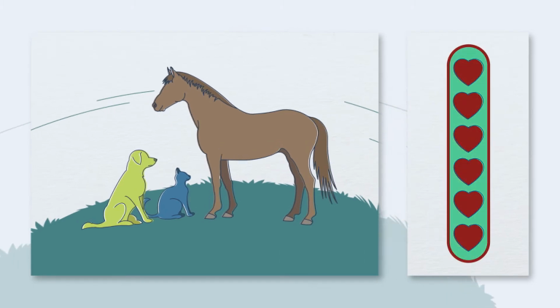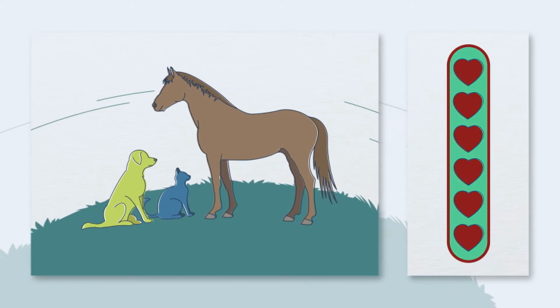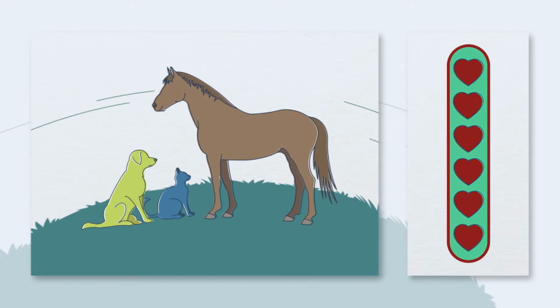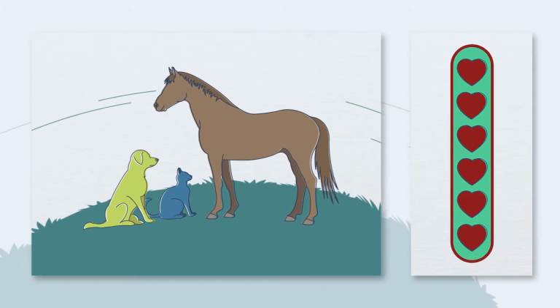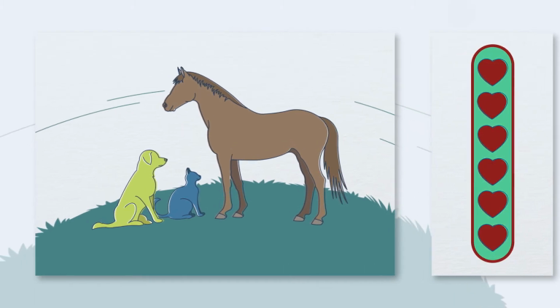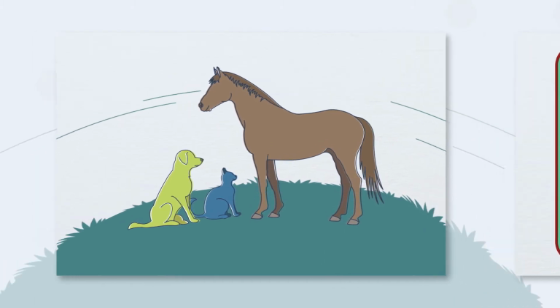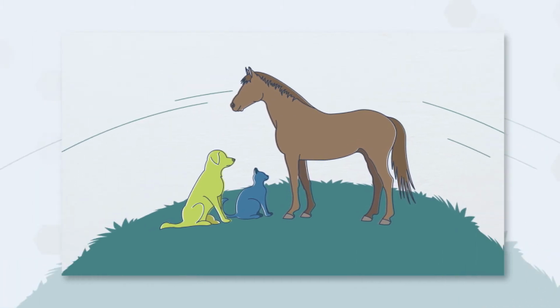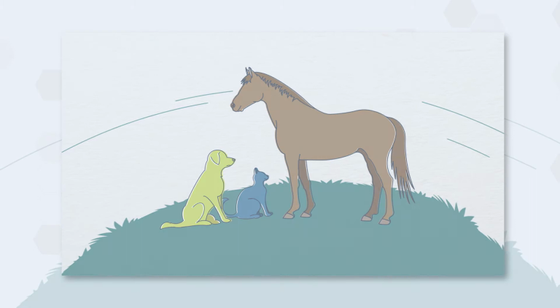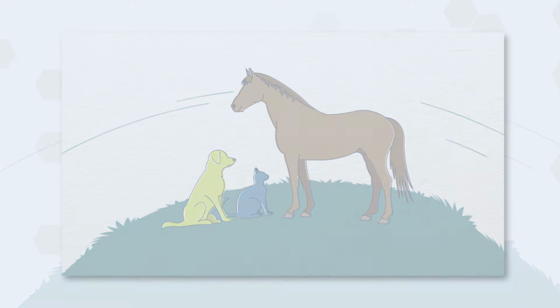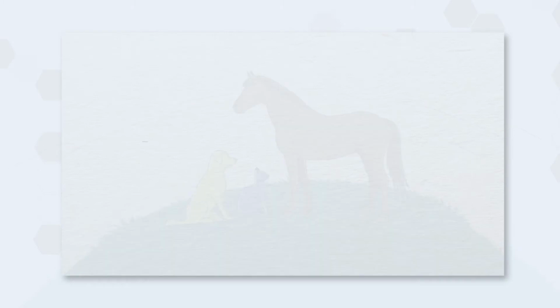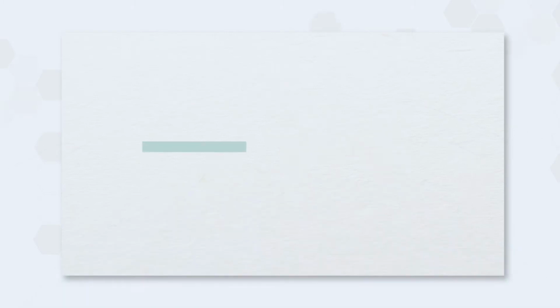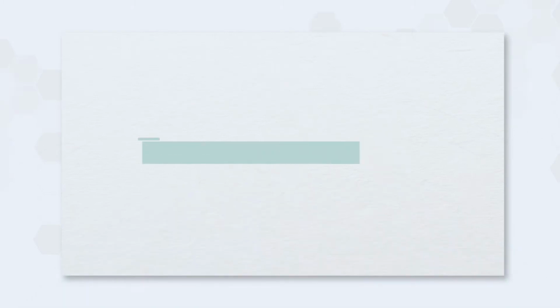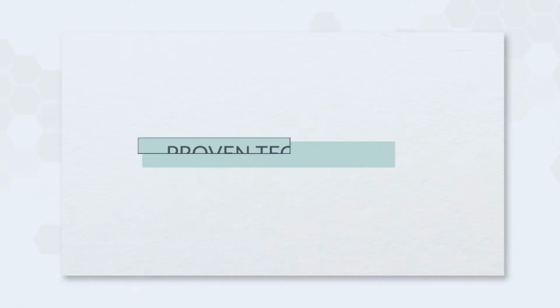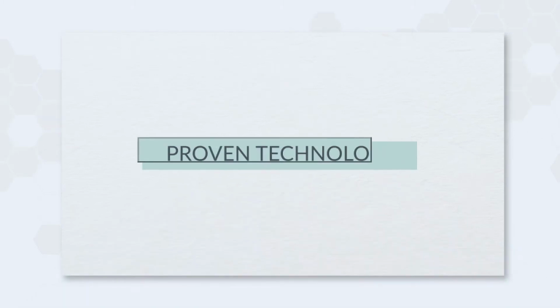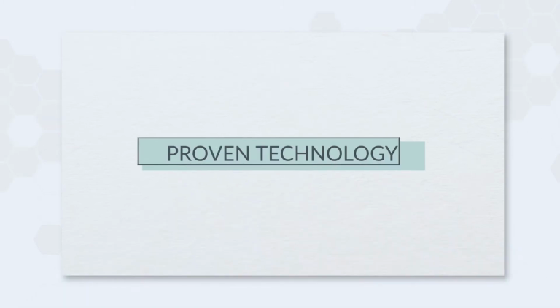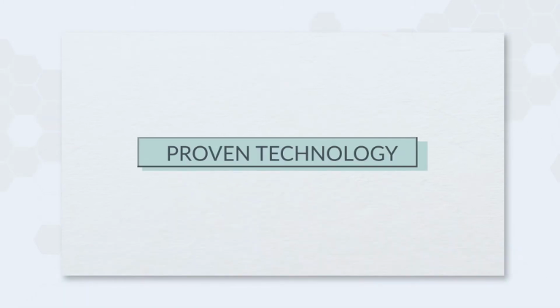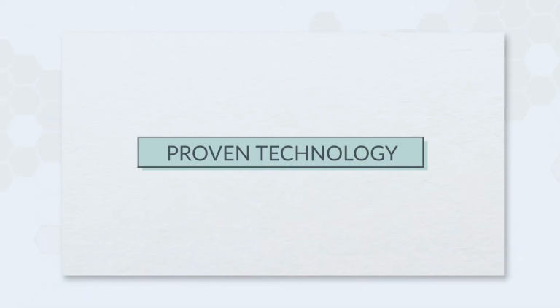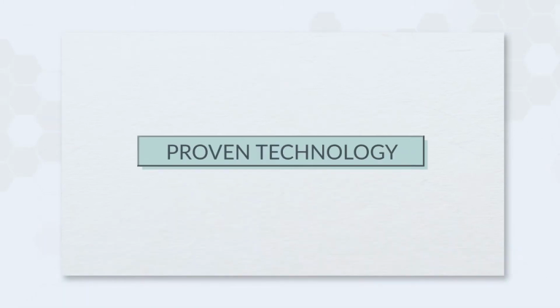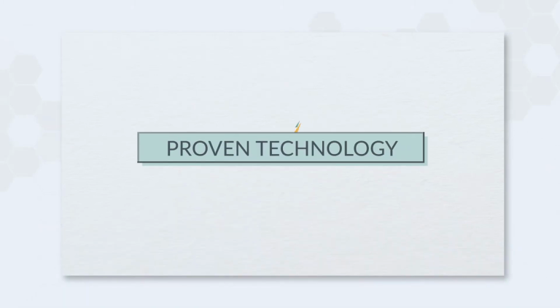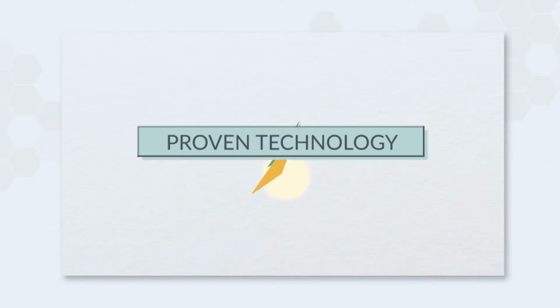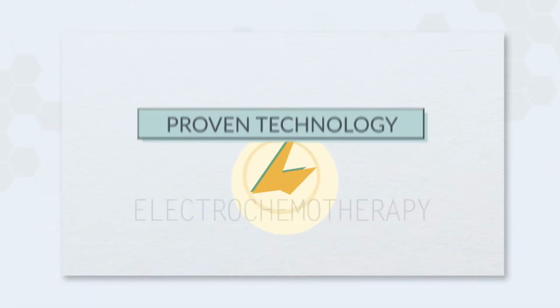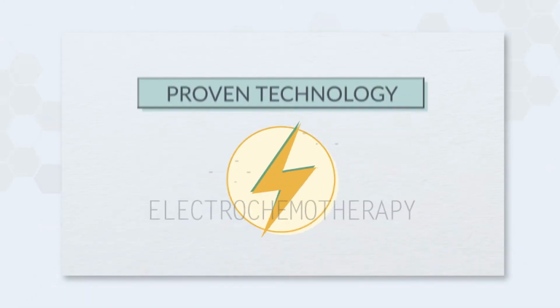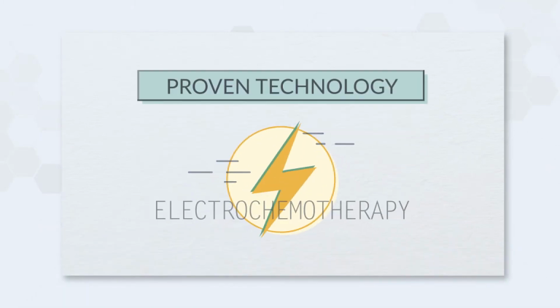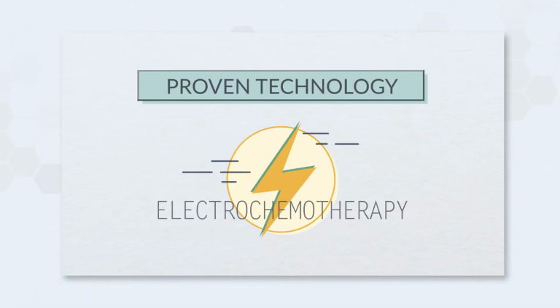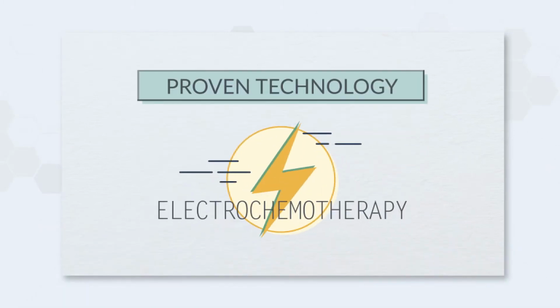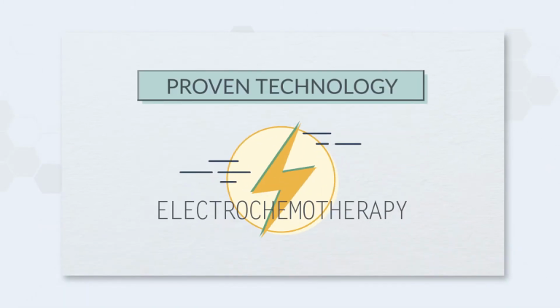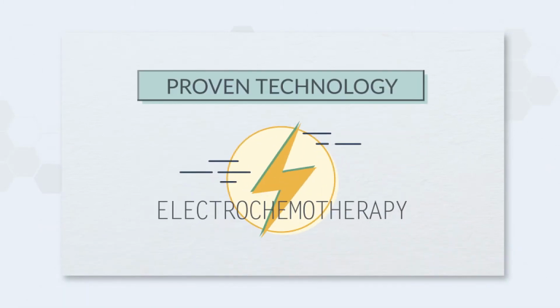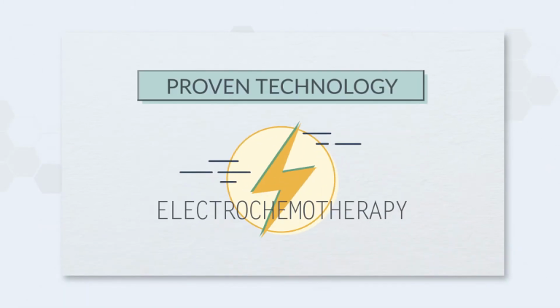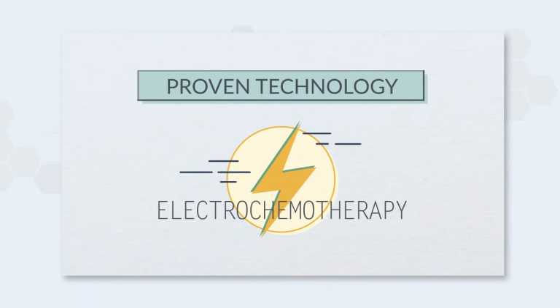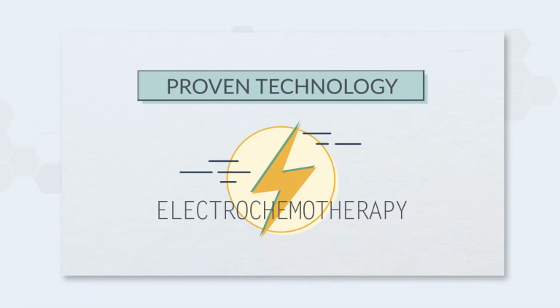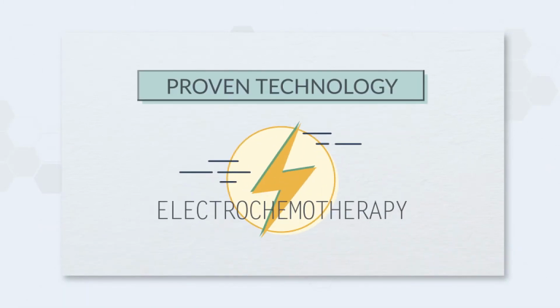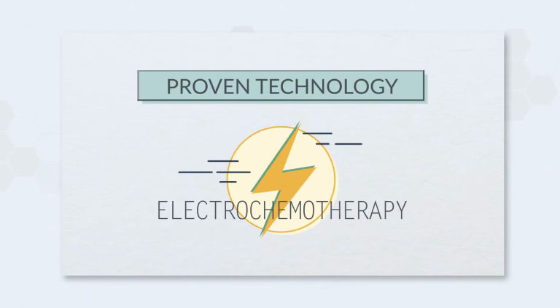Numerous treatments exist, notably in innovative technology: electrochemotherapy.